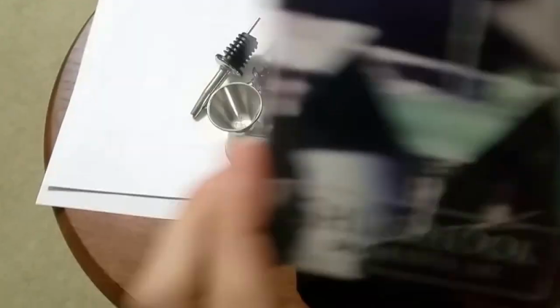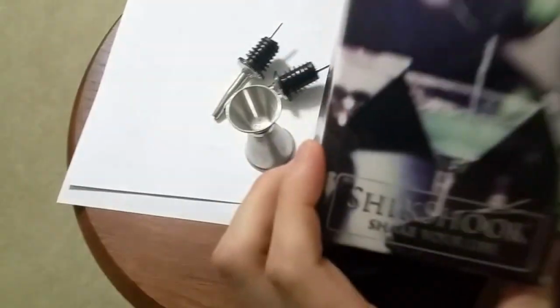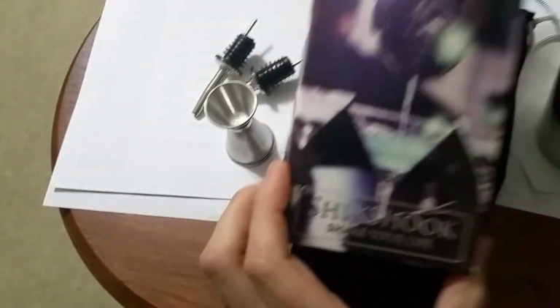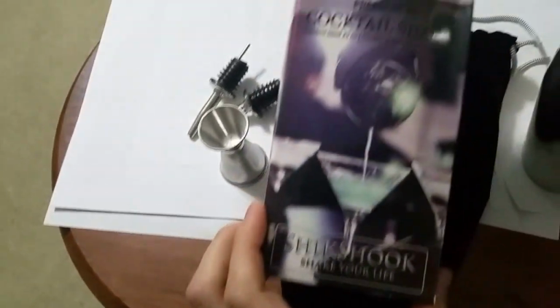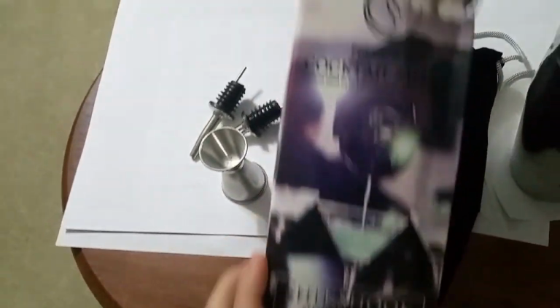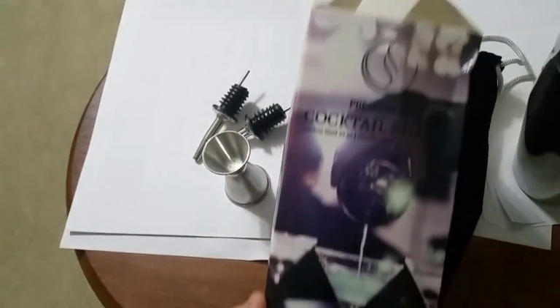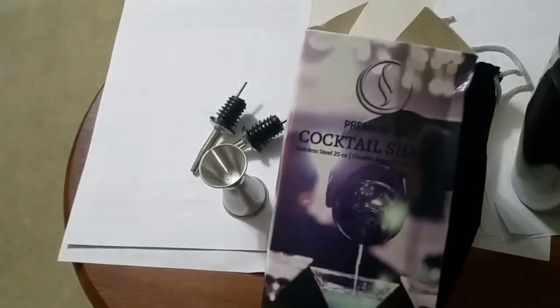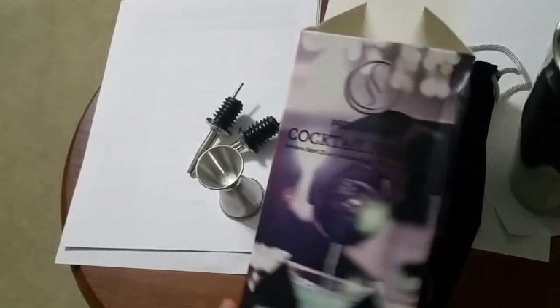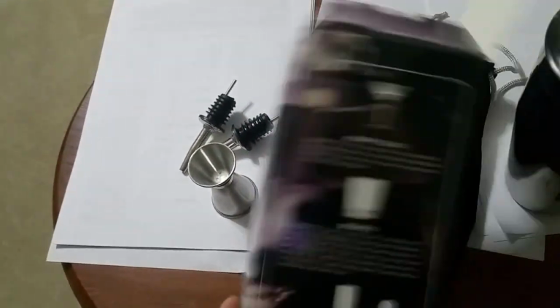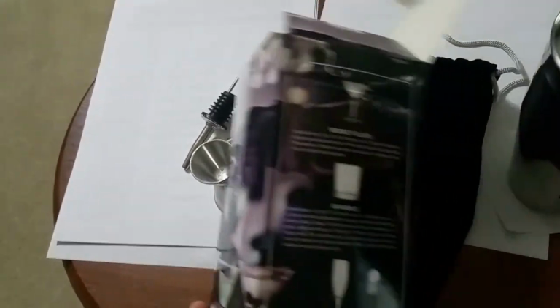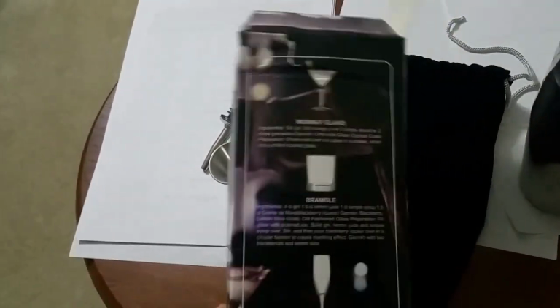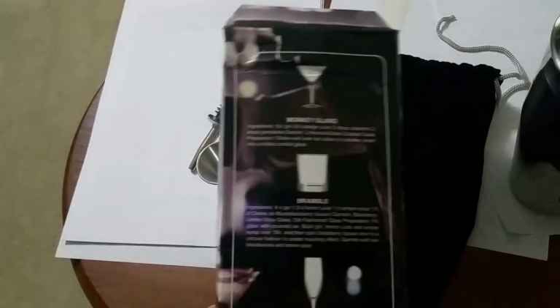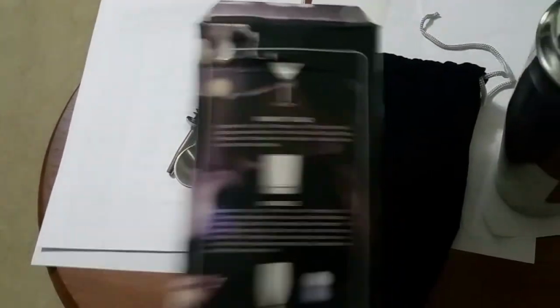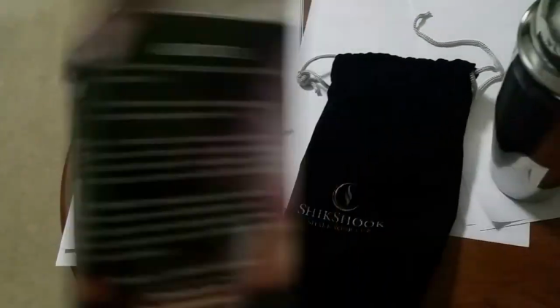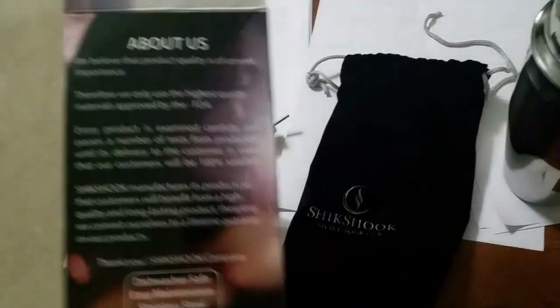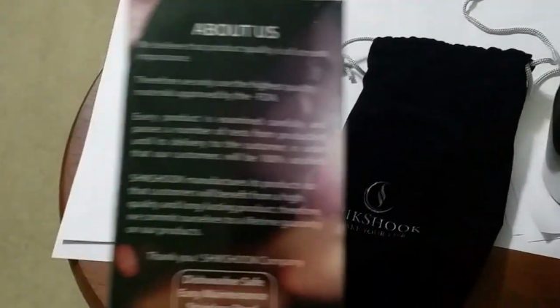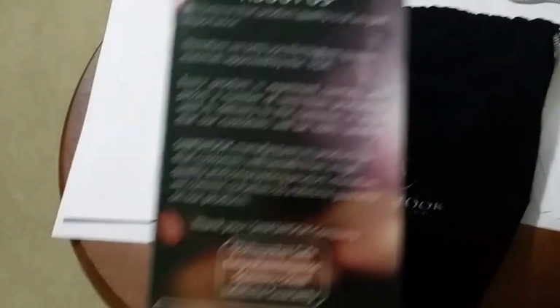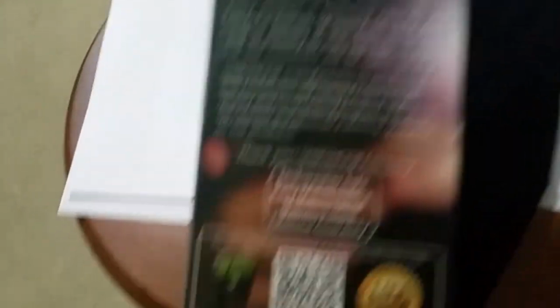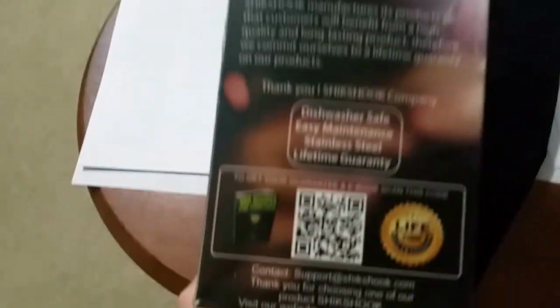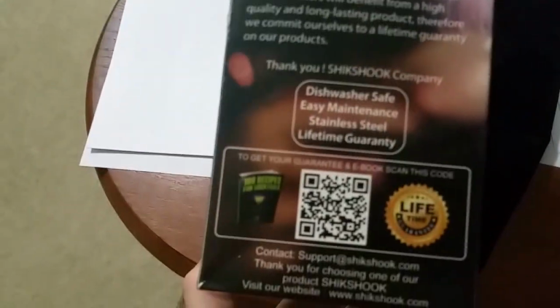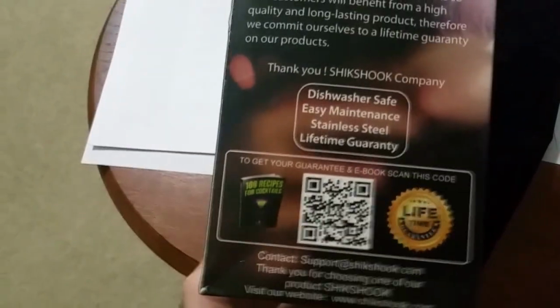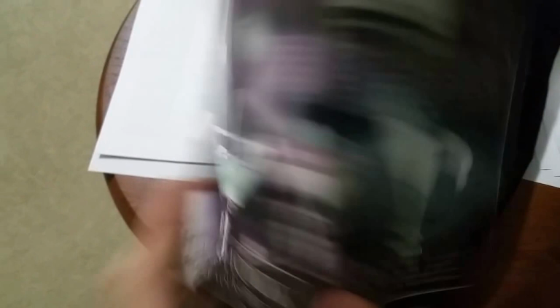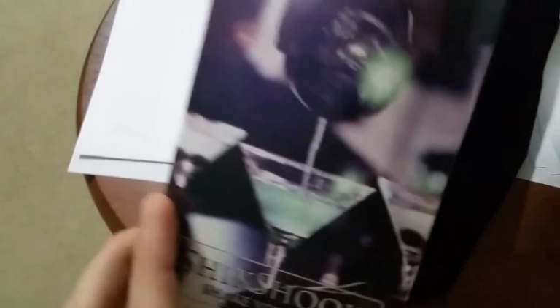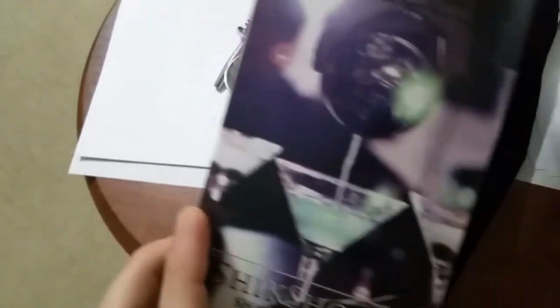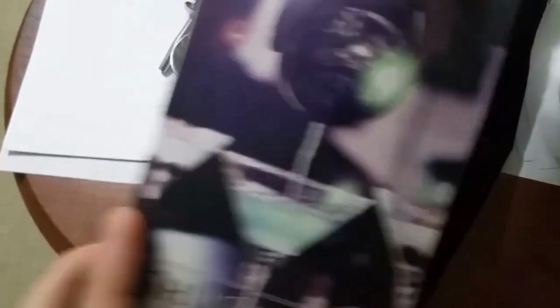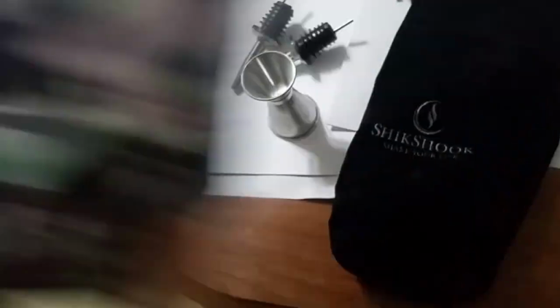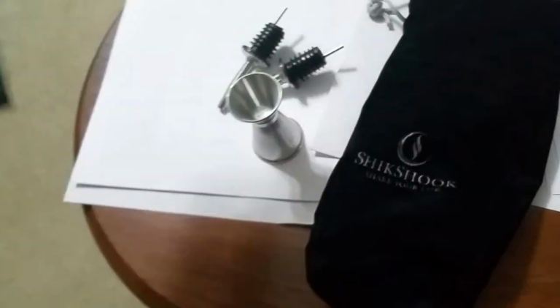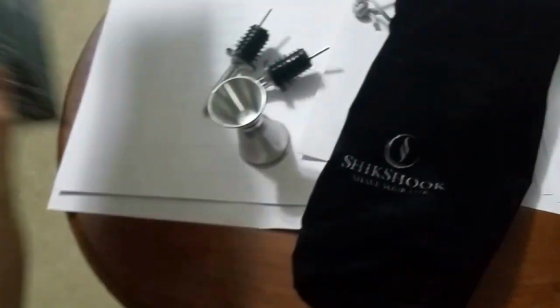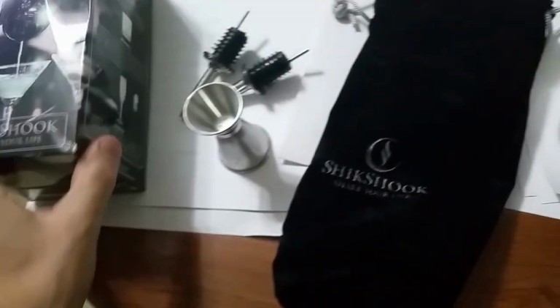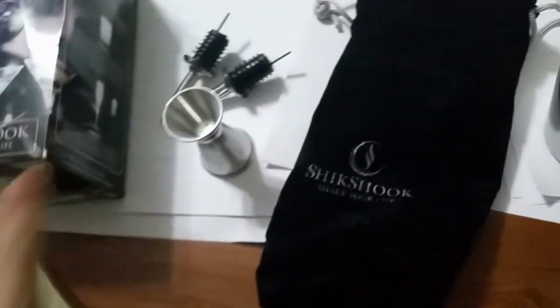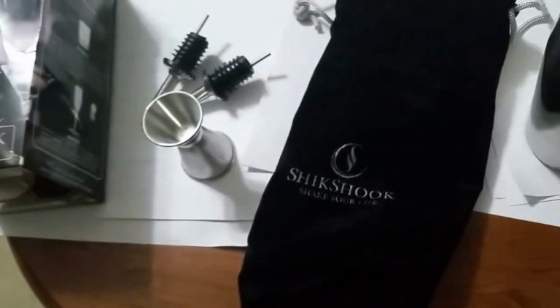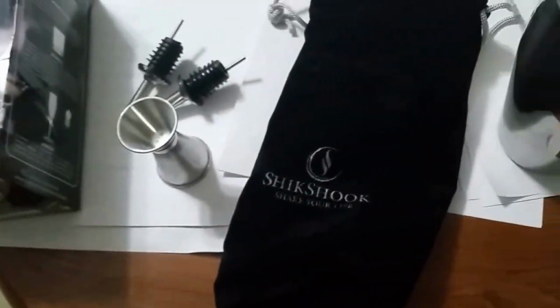This is the Shik Shik box. It was a little beat up when I got it, but all in all it's a good product. Thanks.